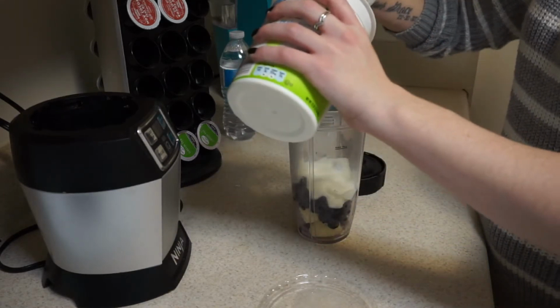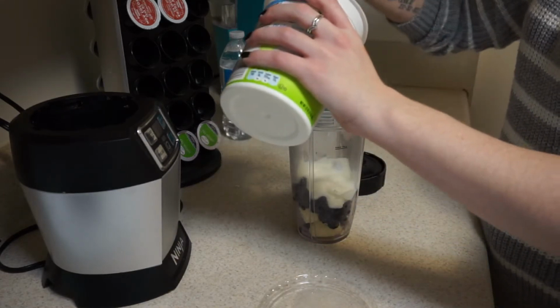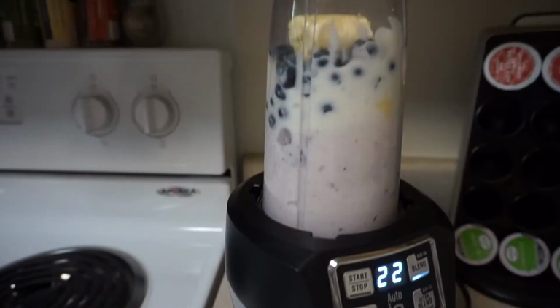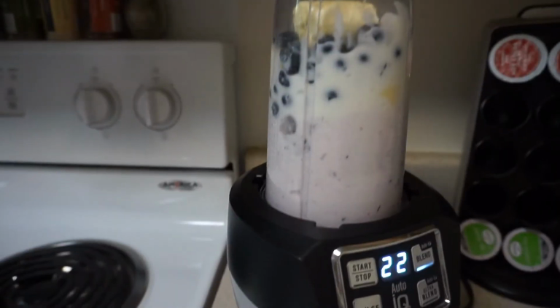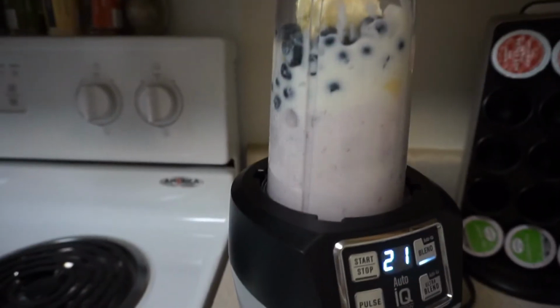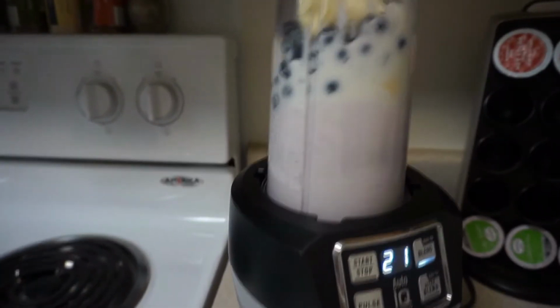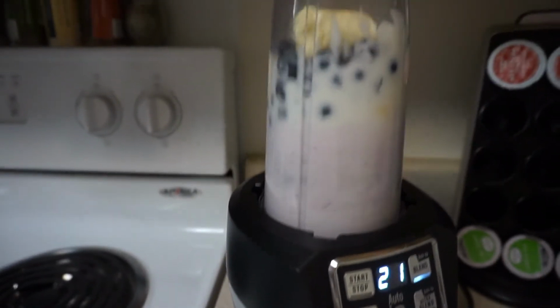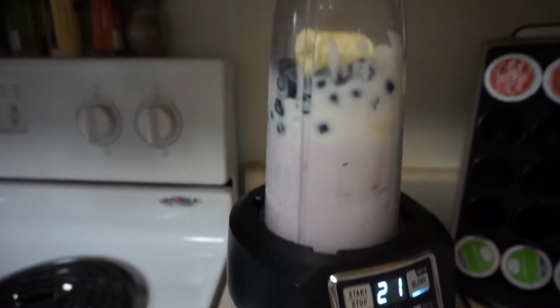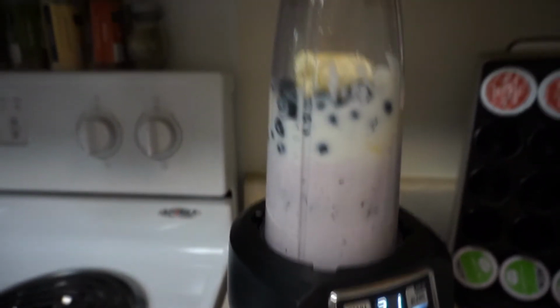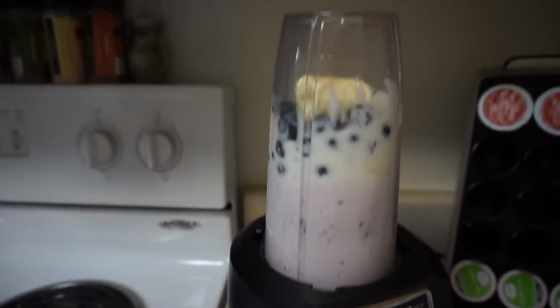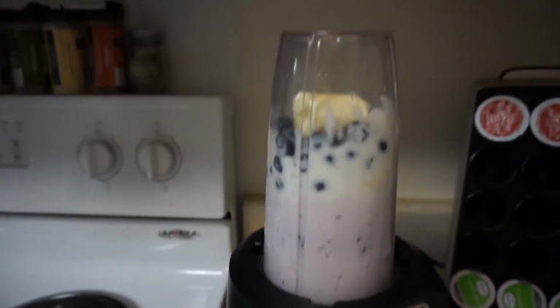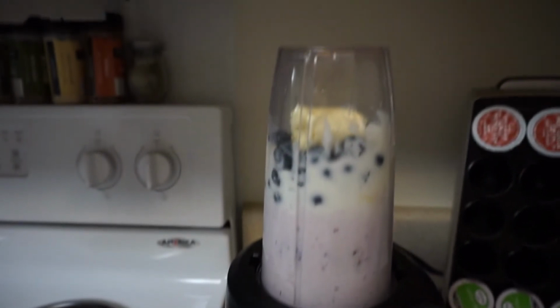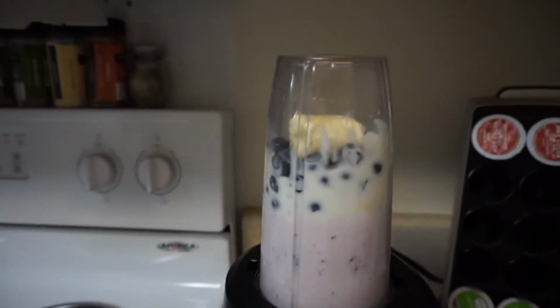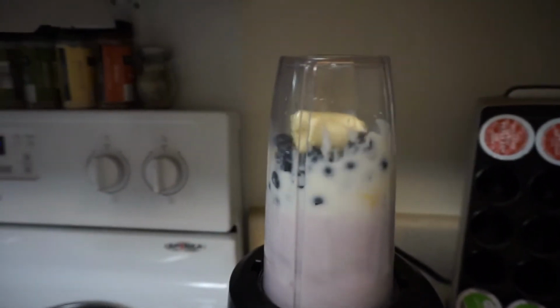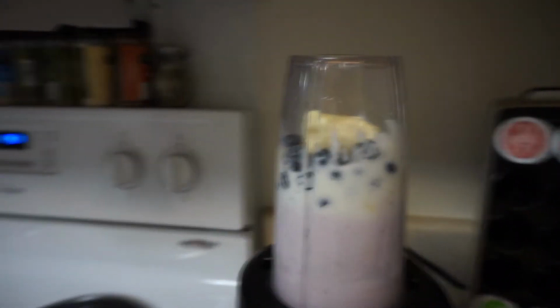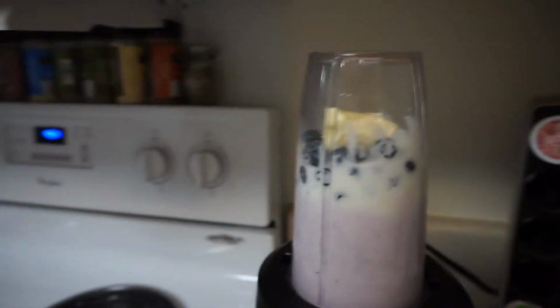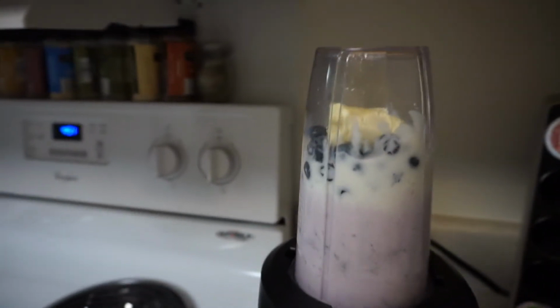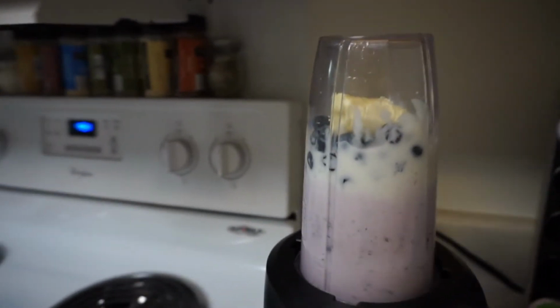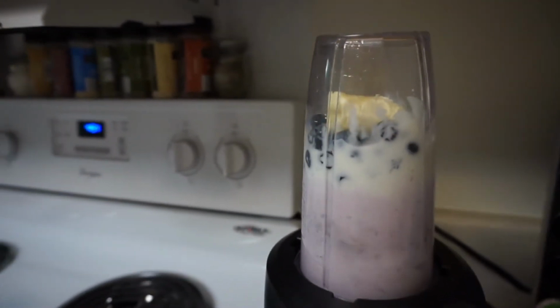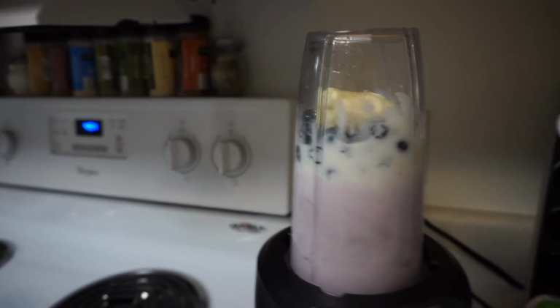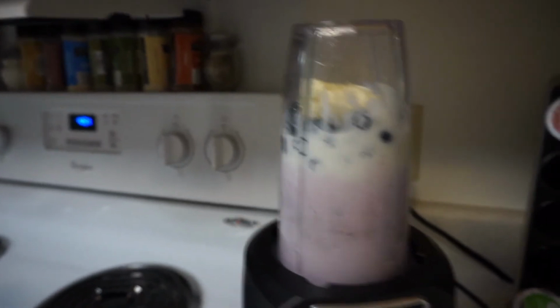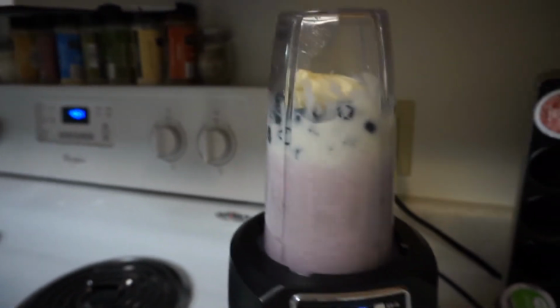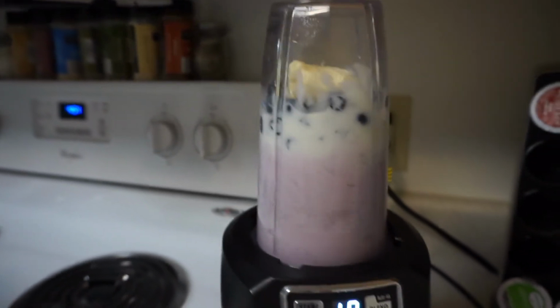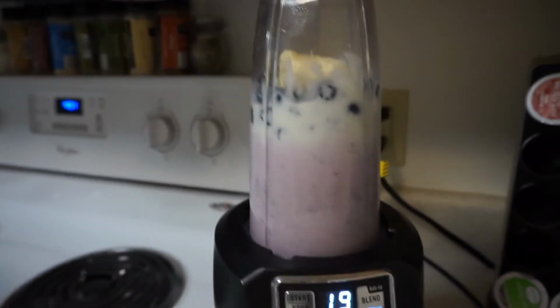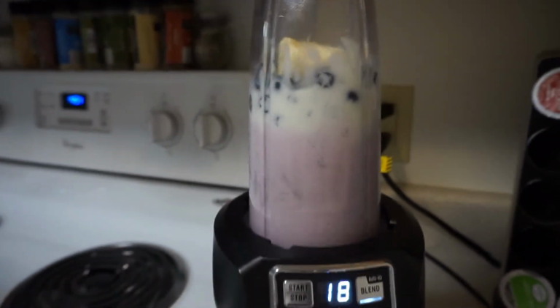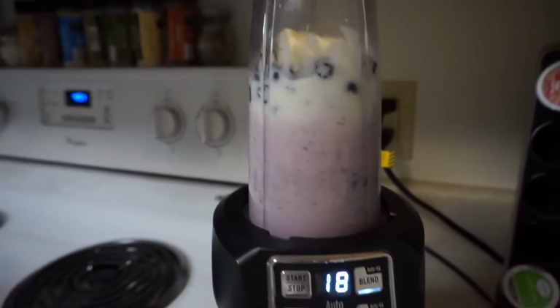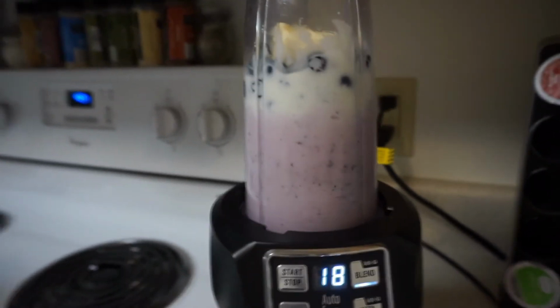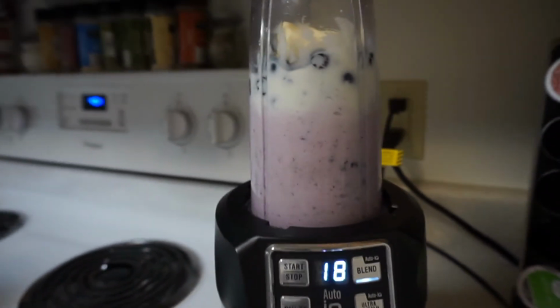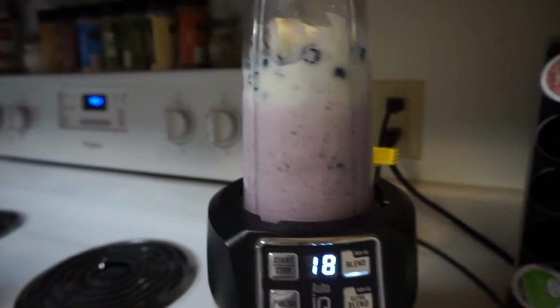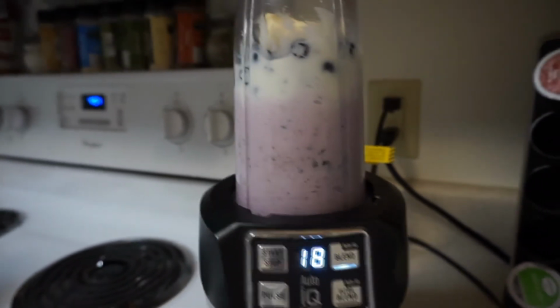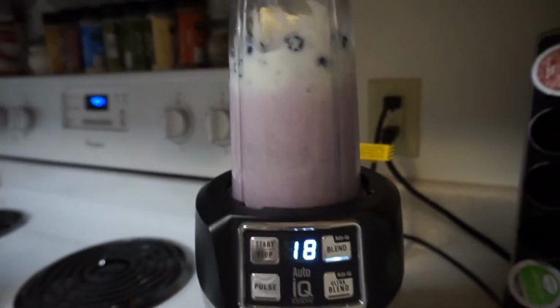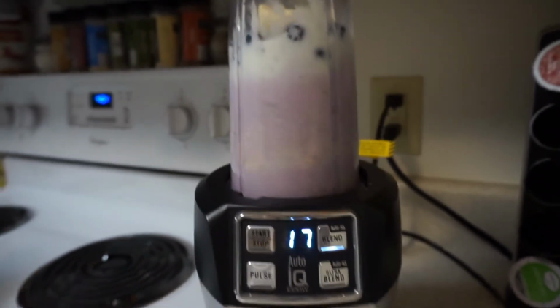I really hope you guys enjoyed this quick little smoothie video! Please be sure to subscribe if you haven't already, and I'll see you guys in my next video. Bye guys!